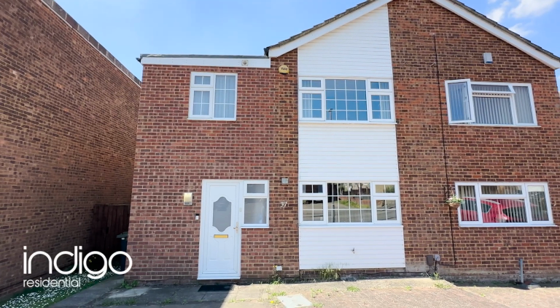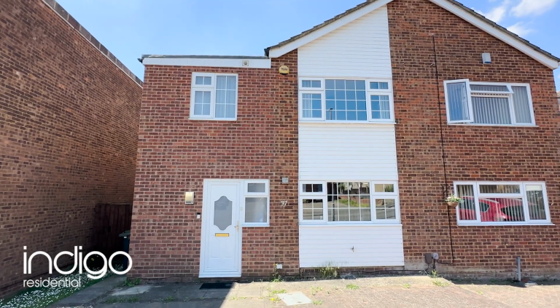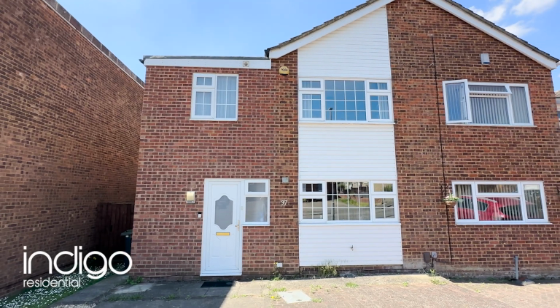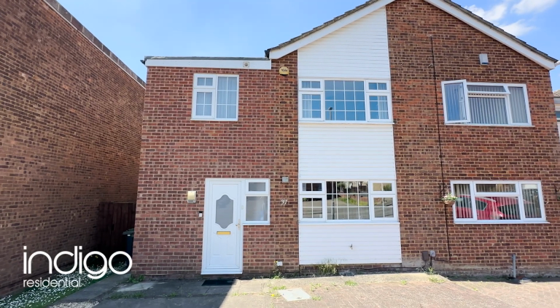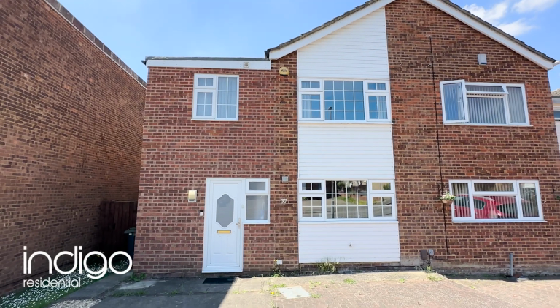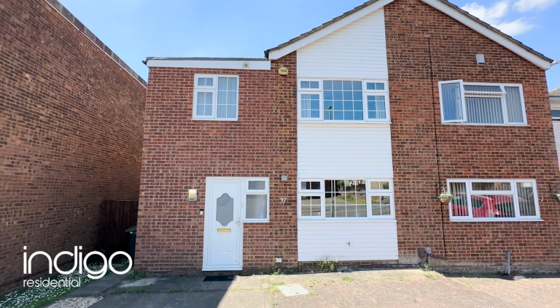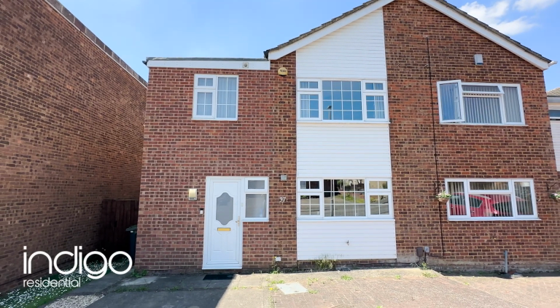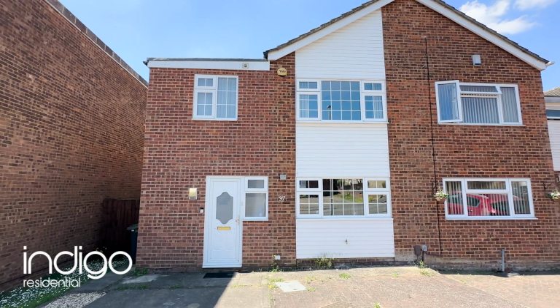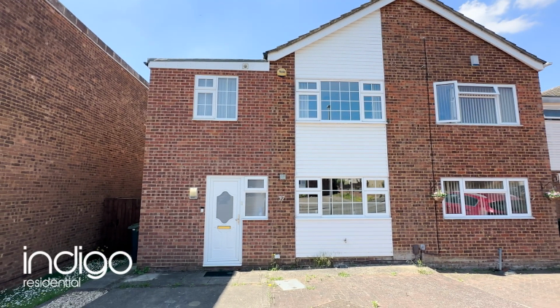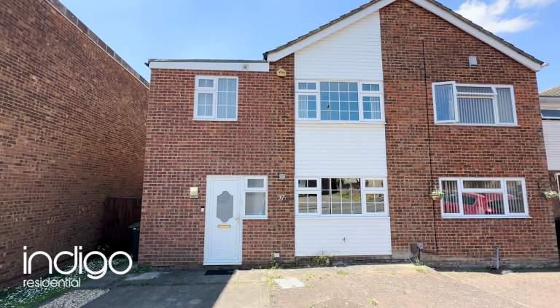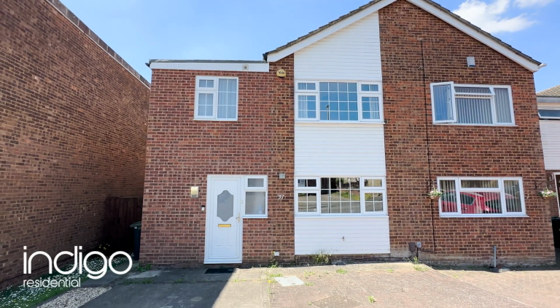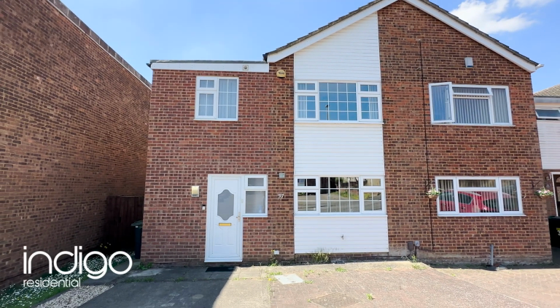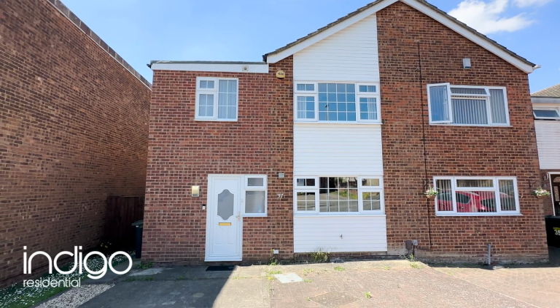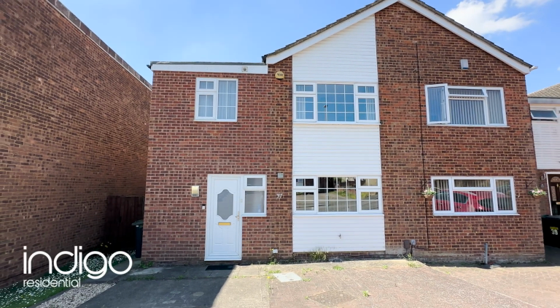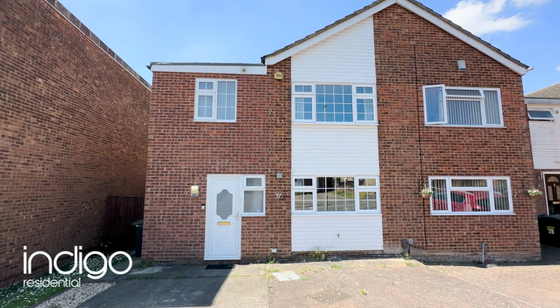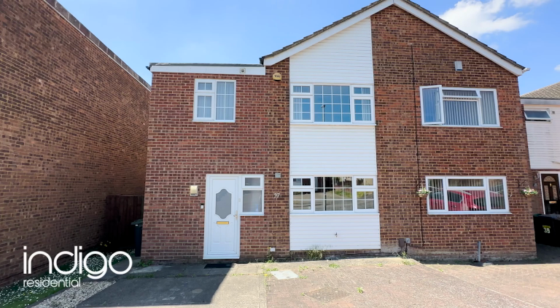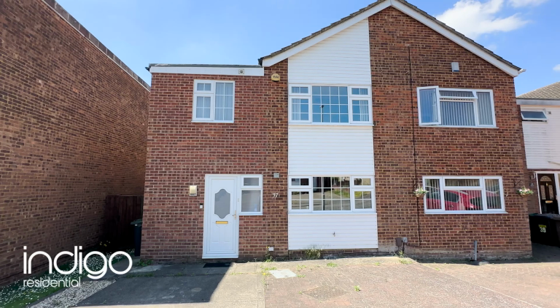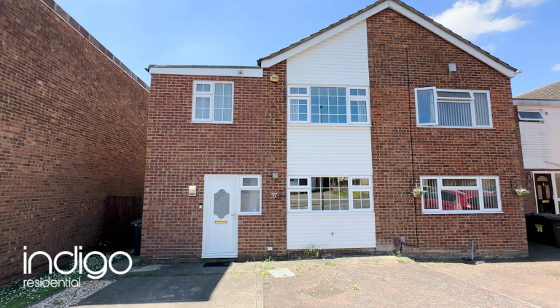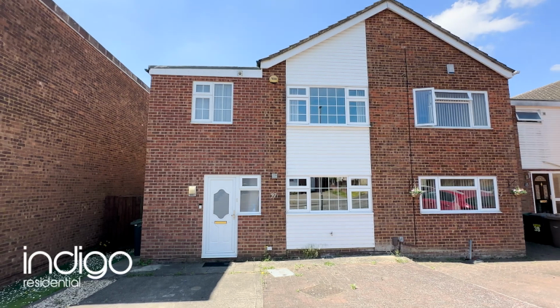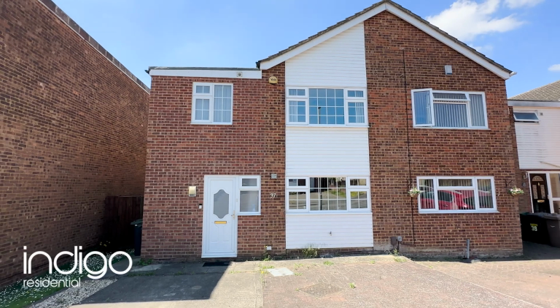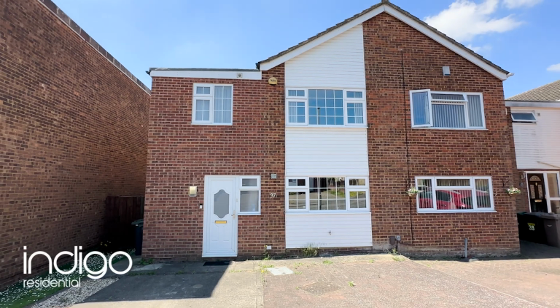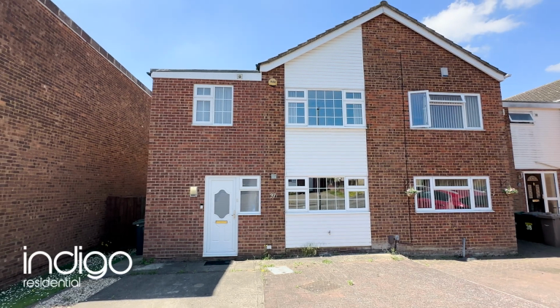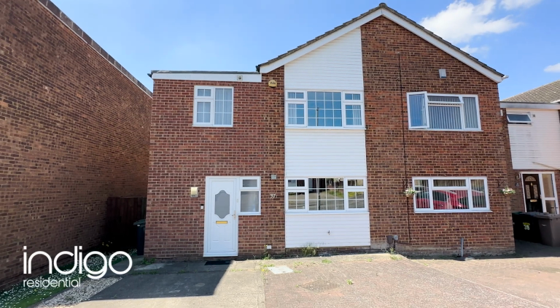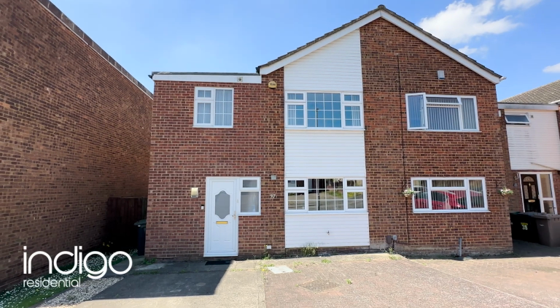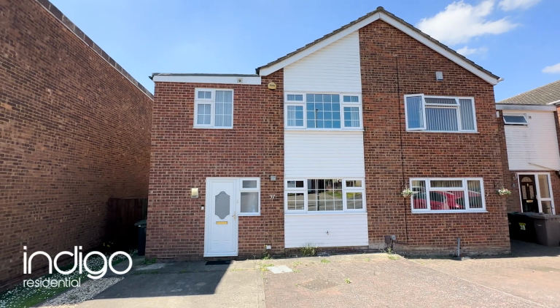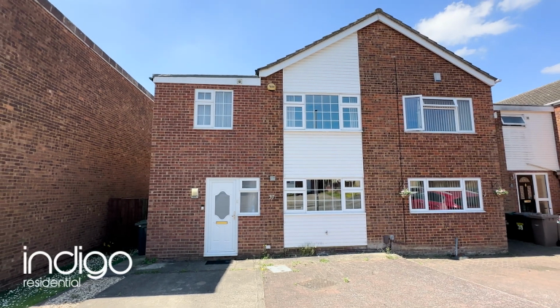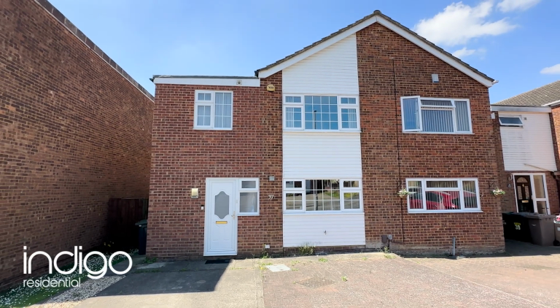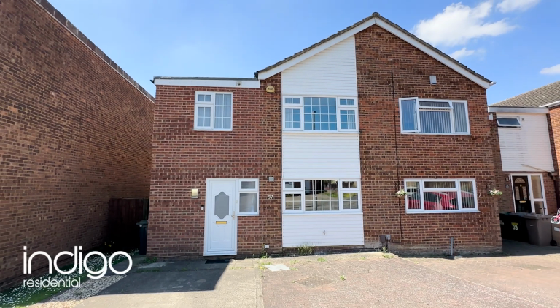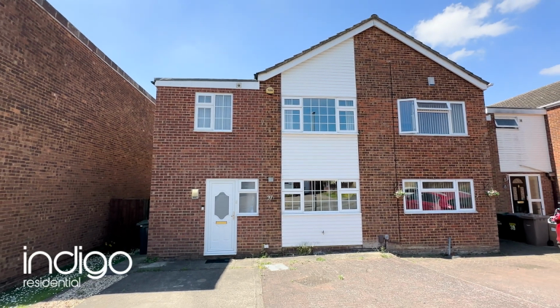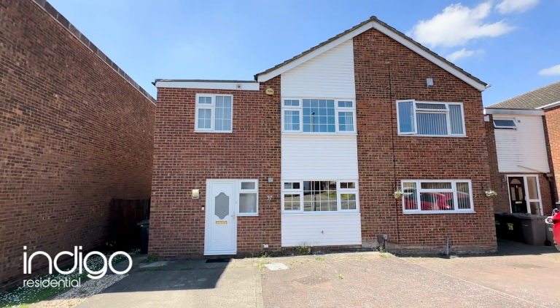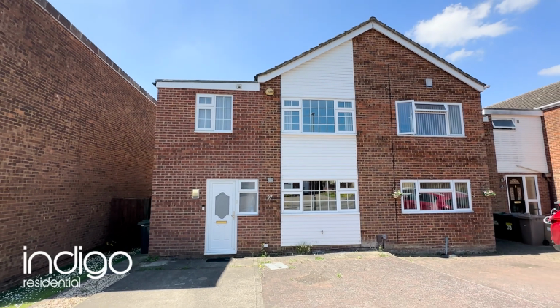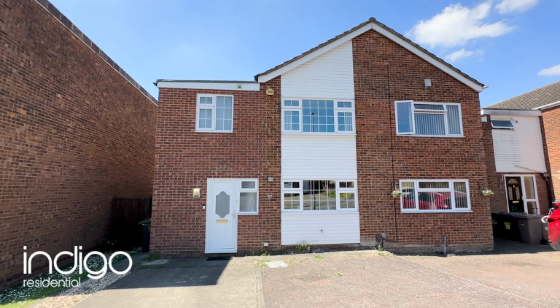Indigo Residential highly recommends this spacious three to four bedroom family home.